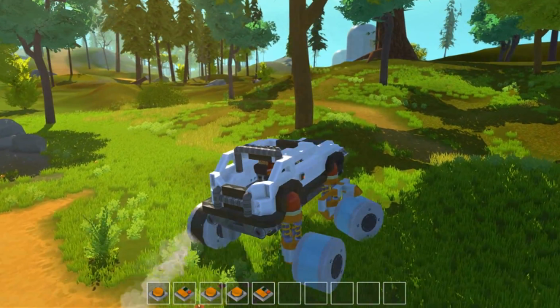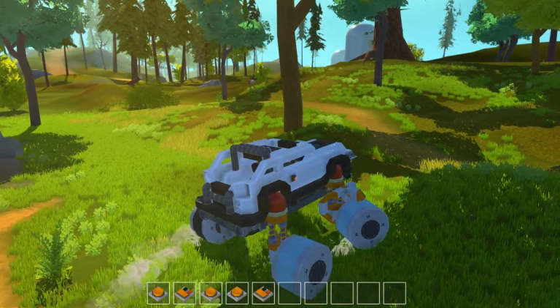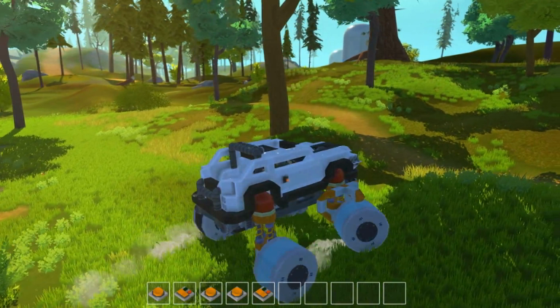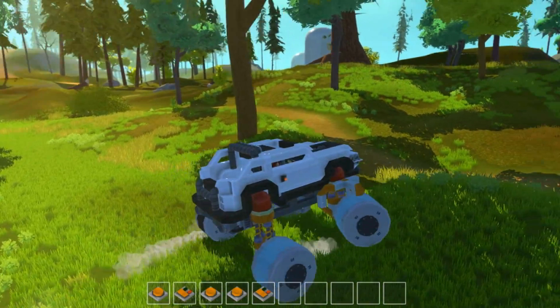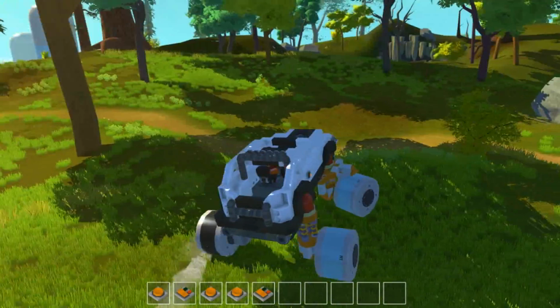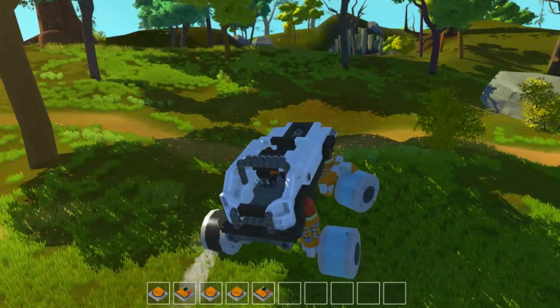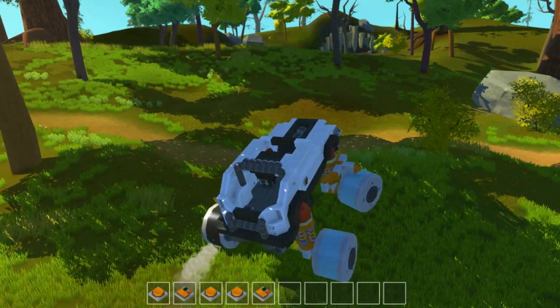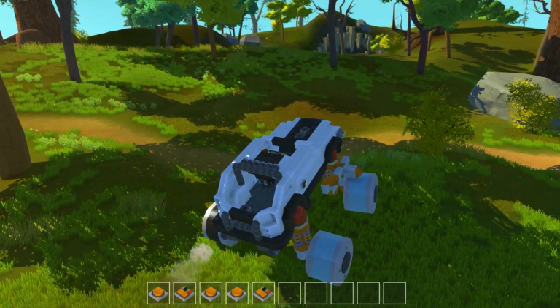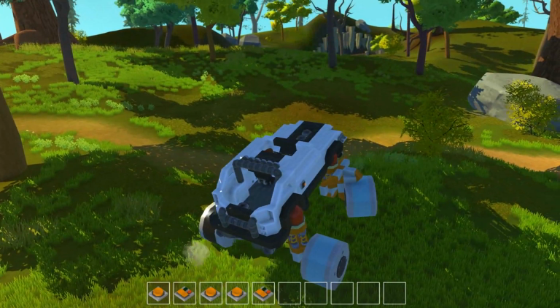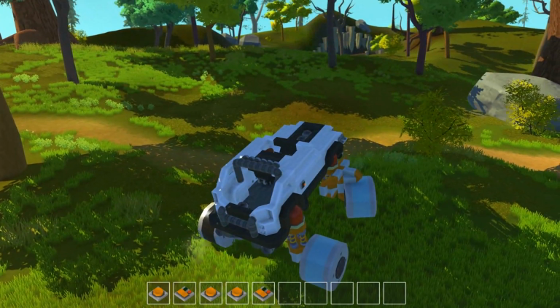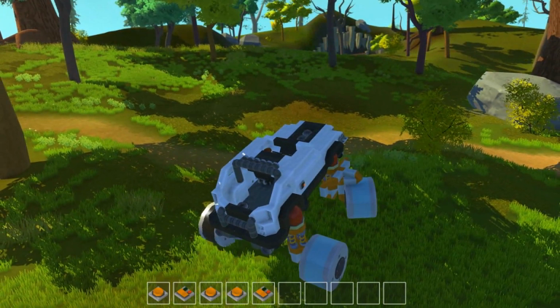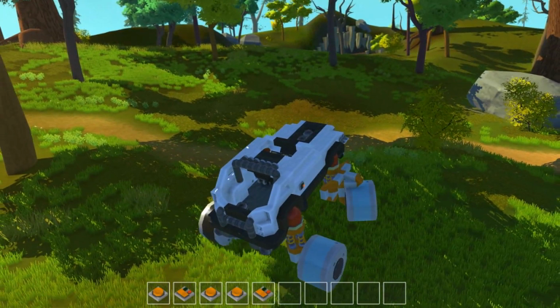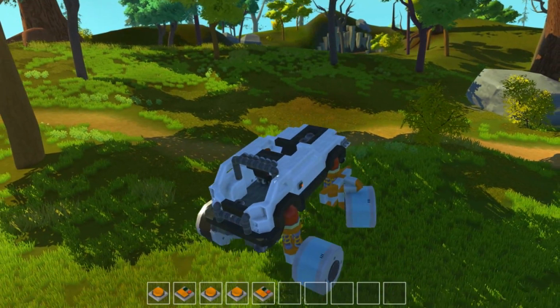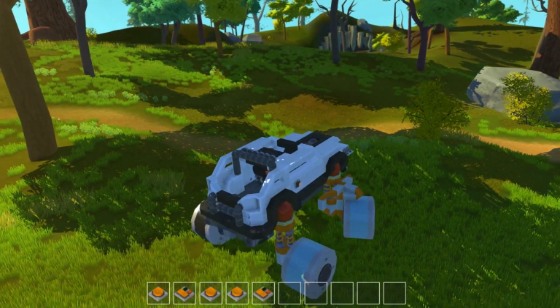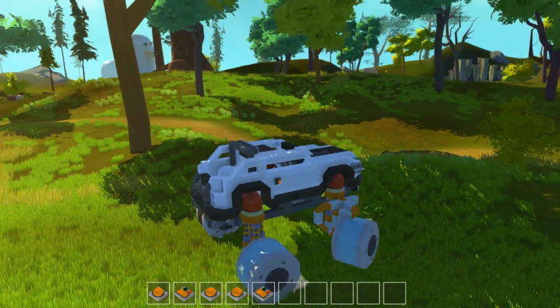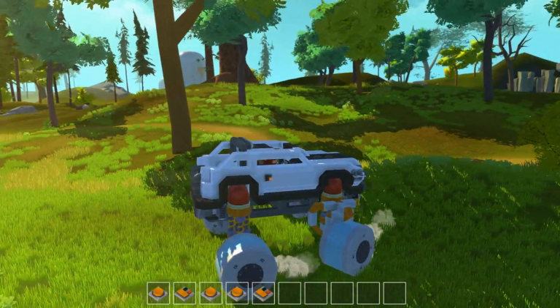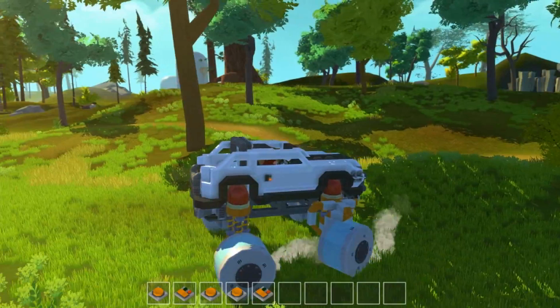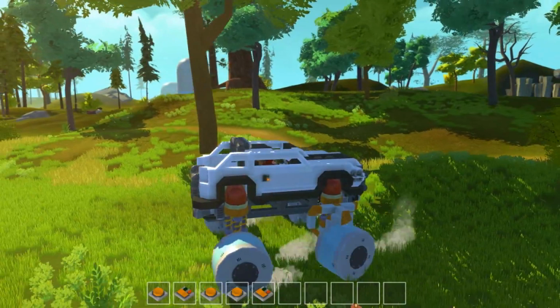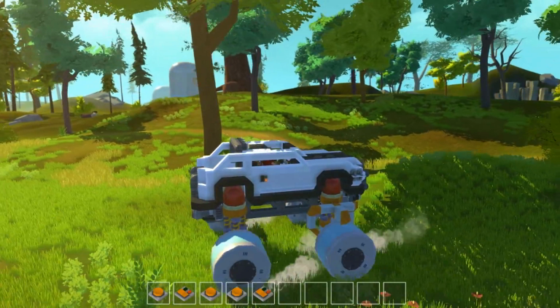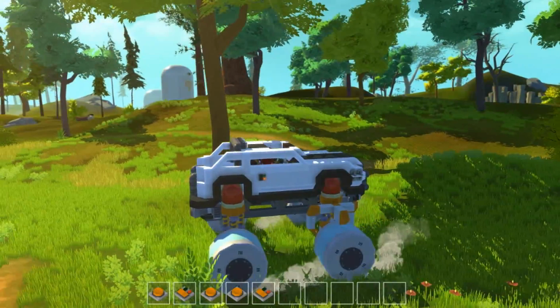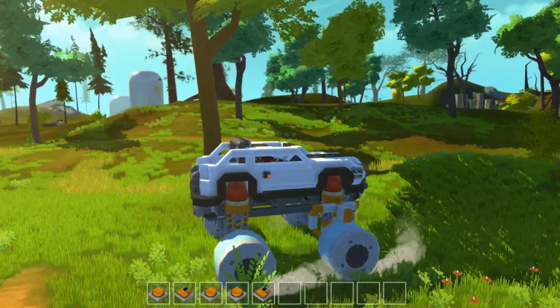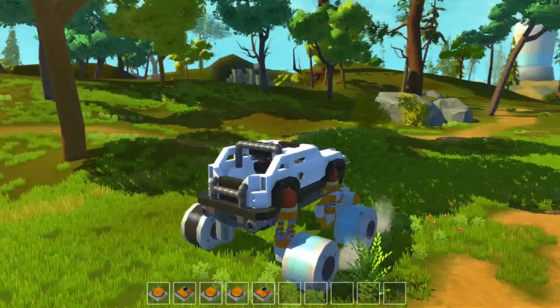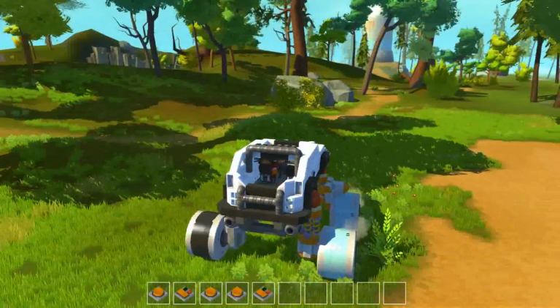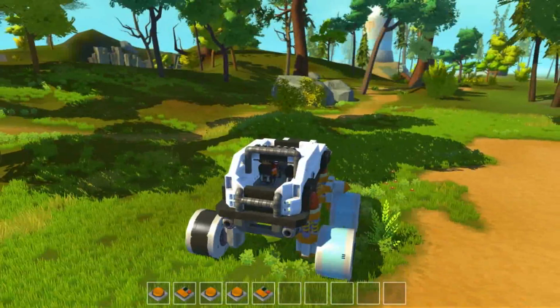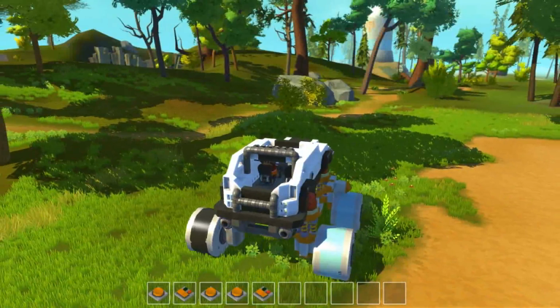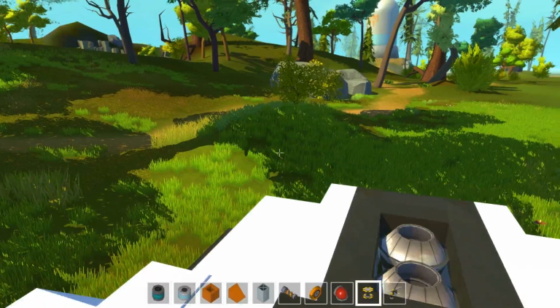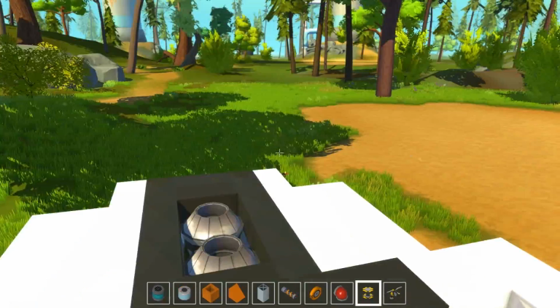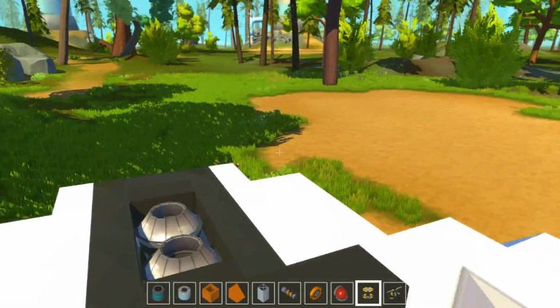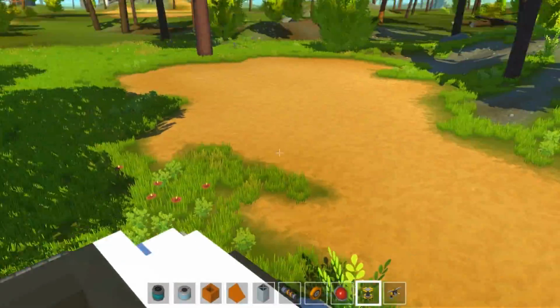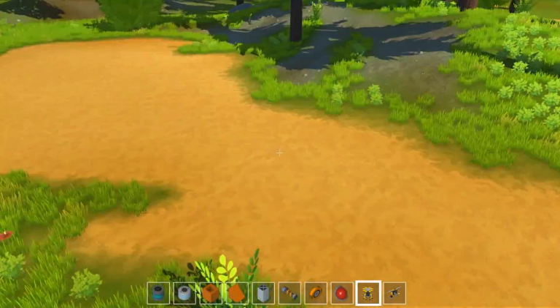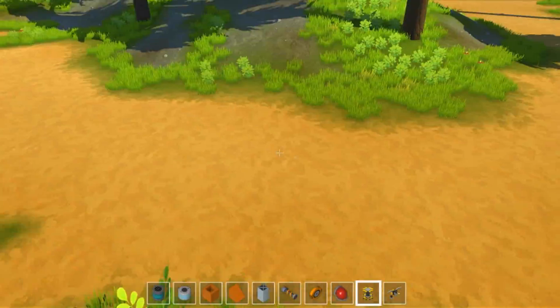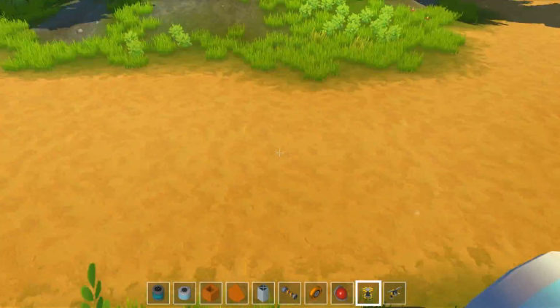Oh yeah, I forgot to connect the wheels, so they're just dragging along - well, it works.